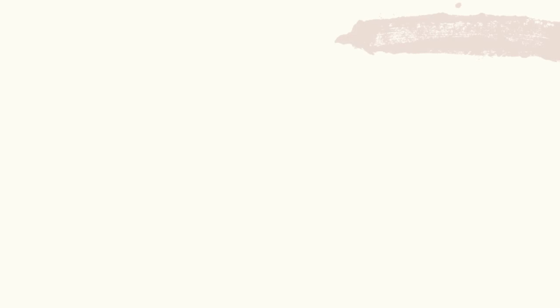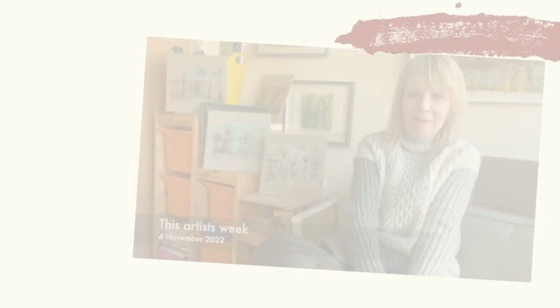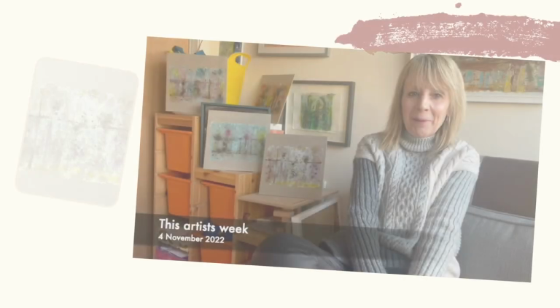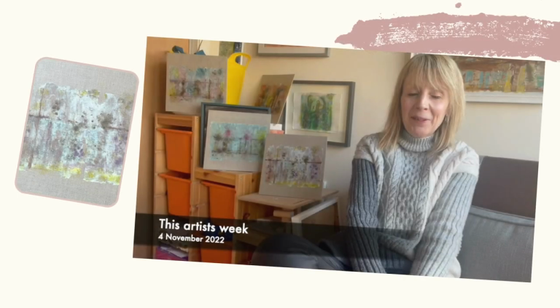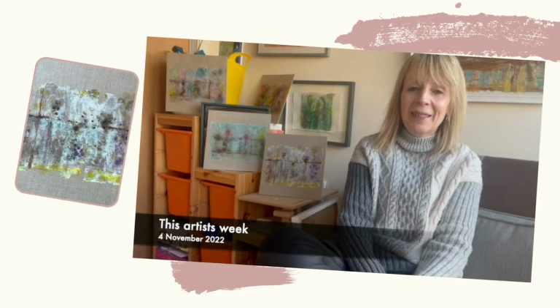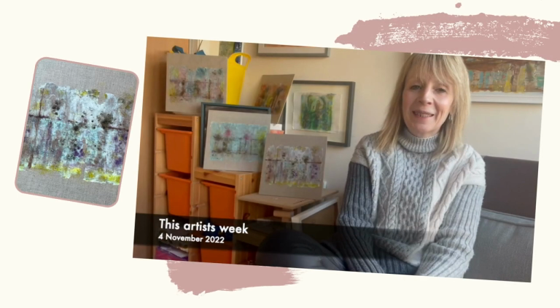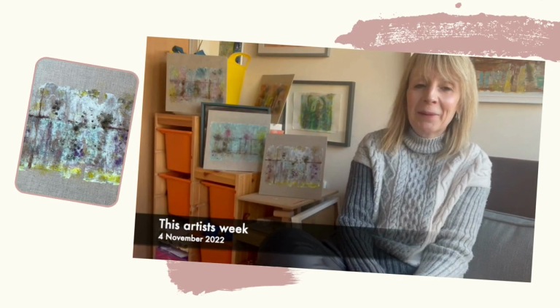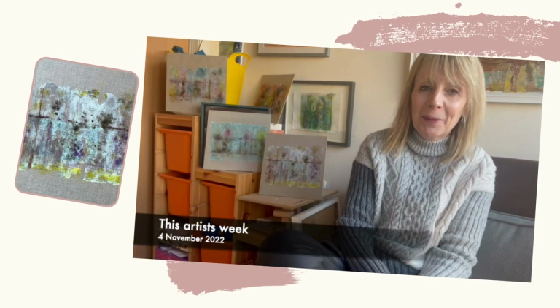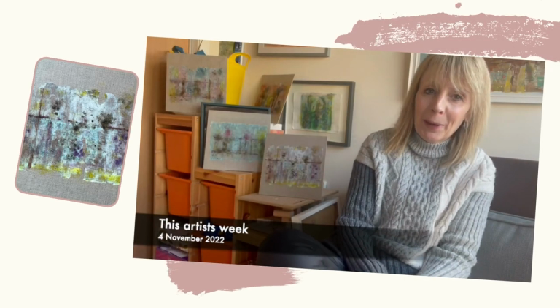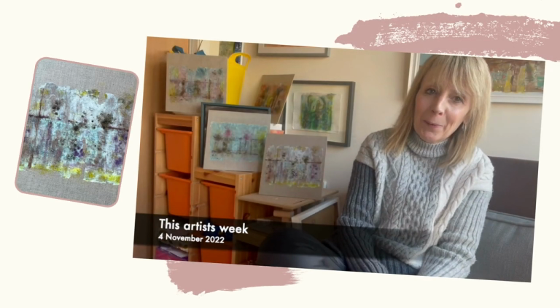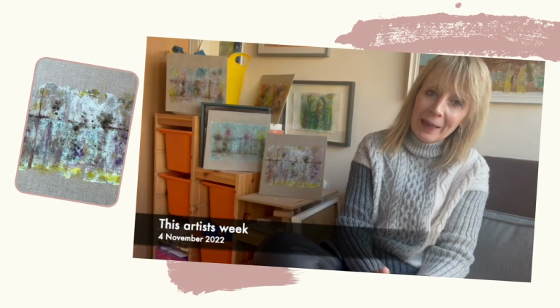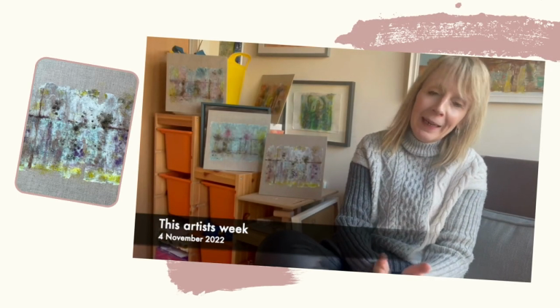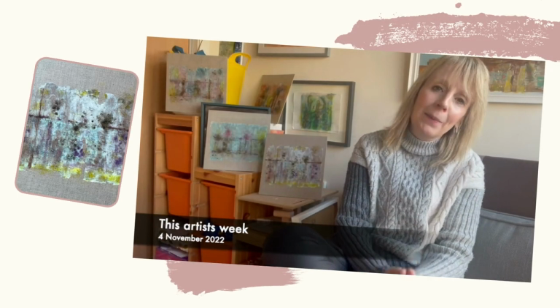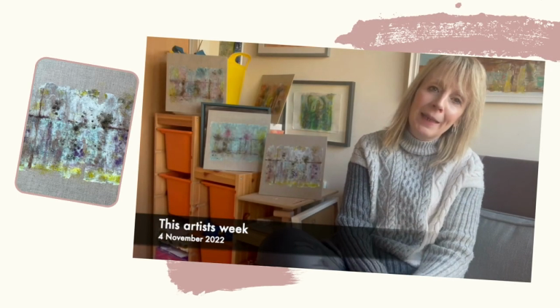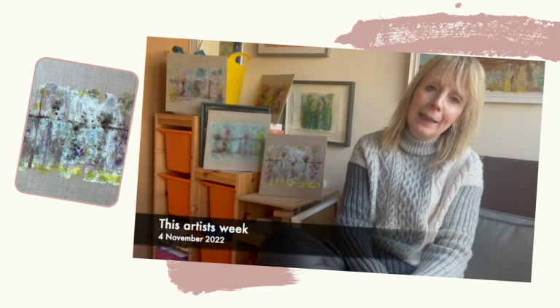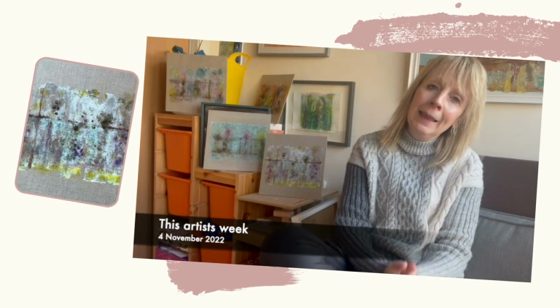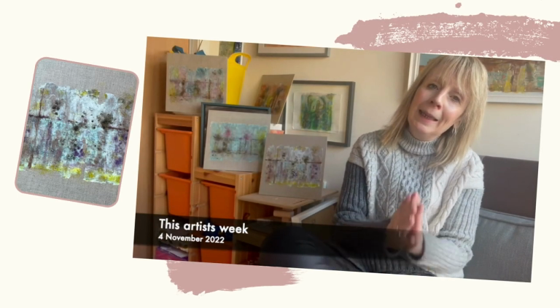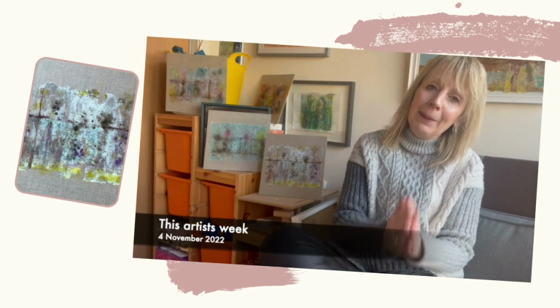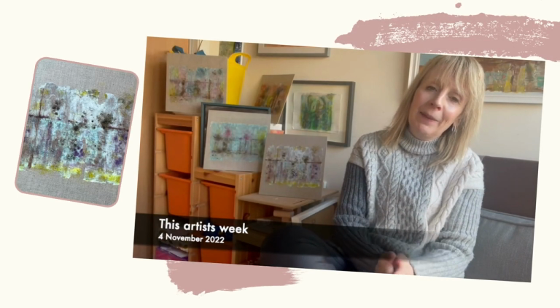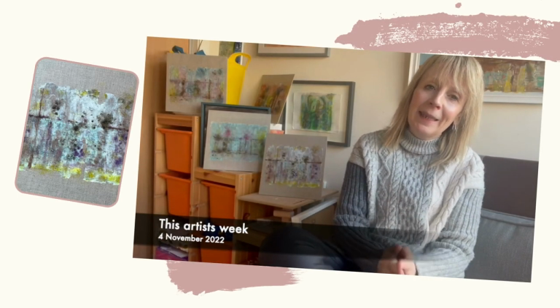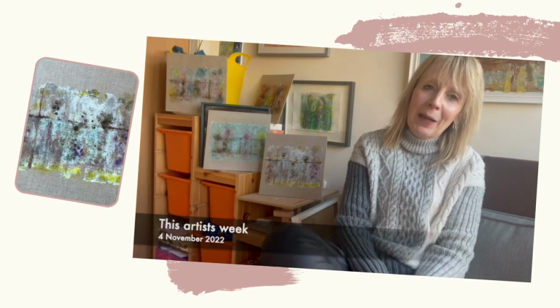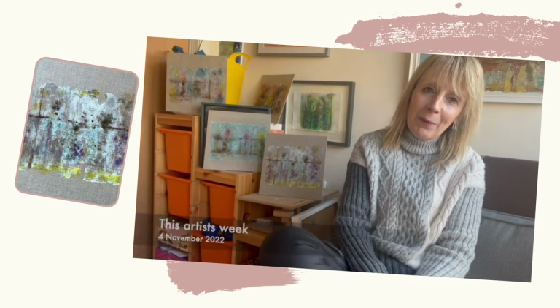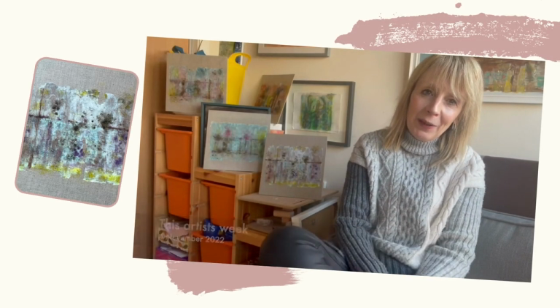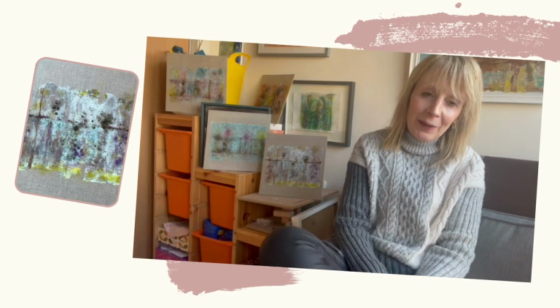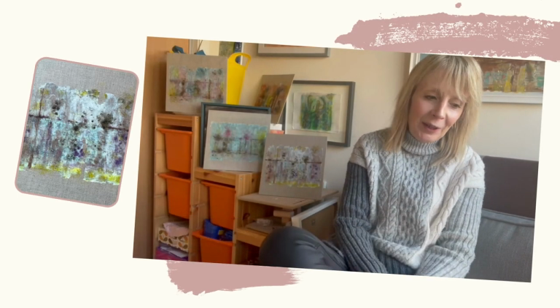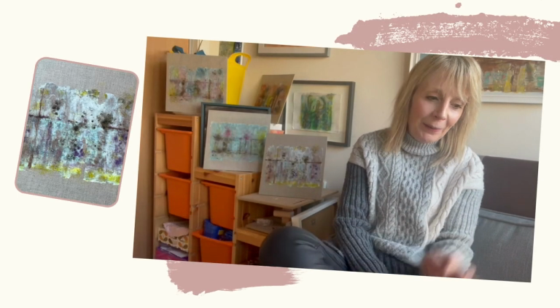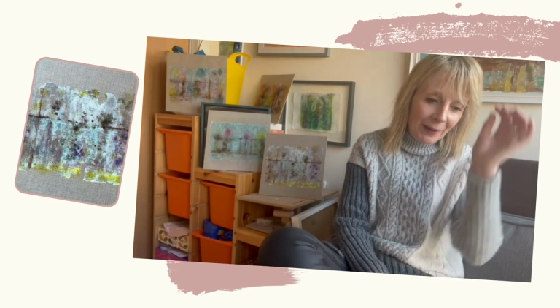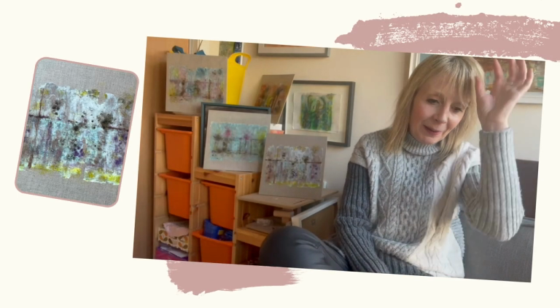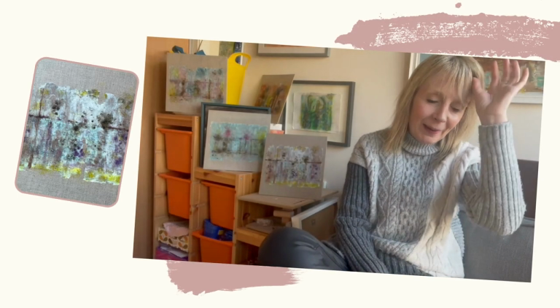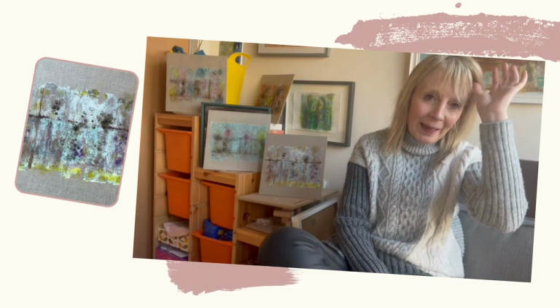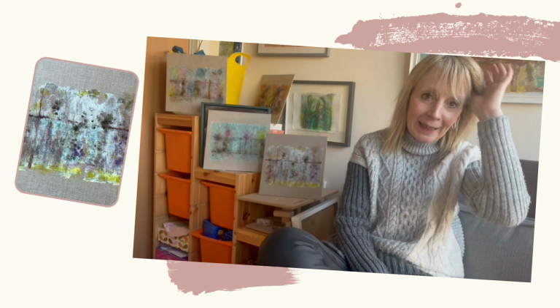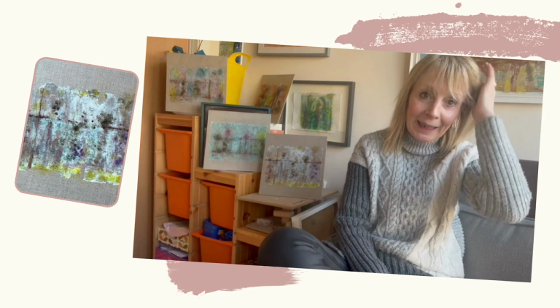Hi everyone, Sheila here with my weekly update. A couple of things I want to share with you today.